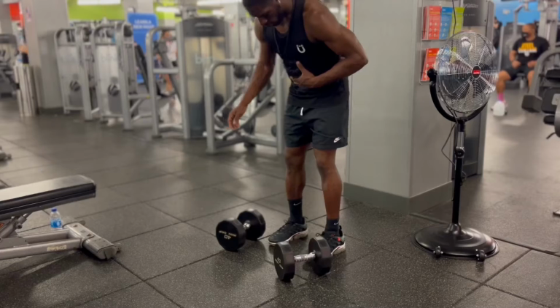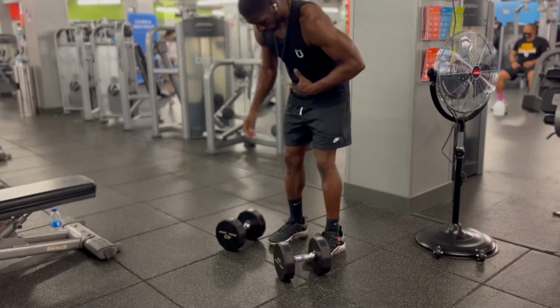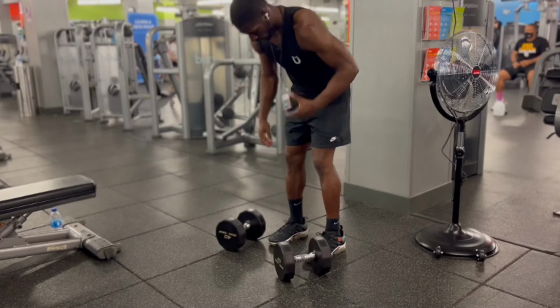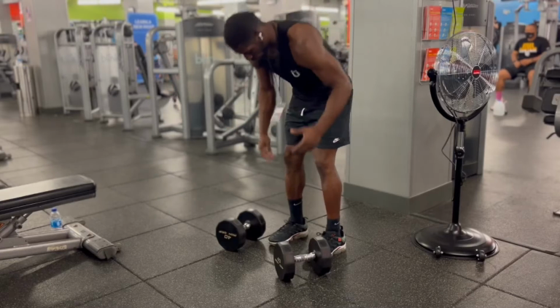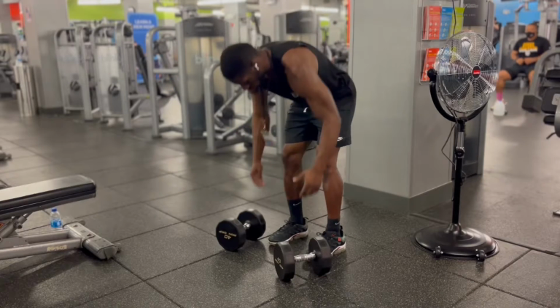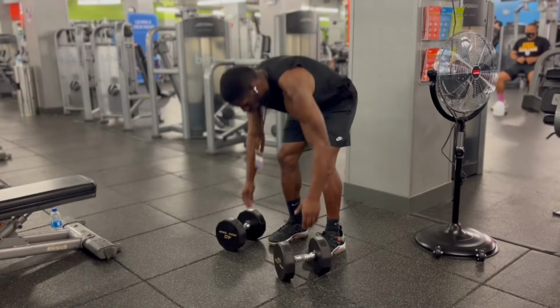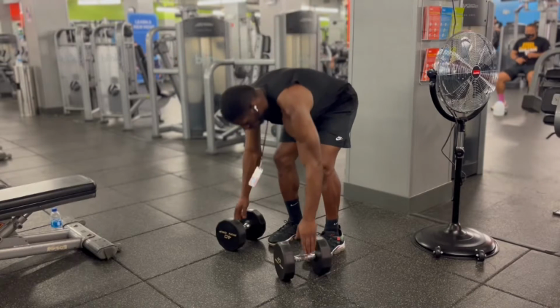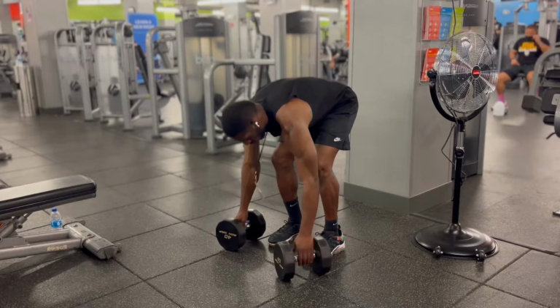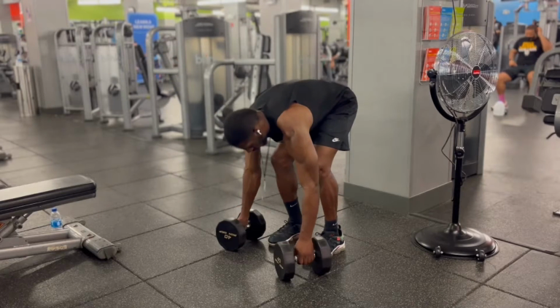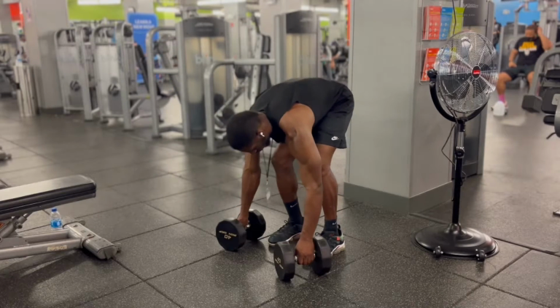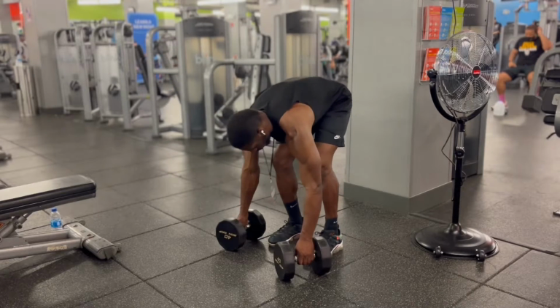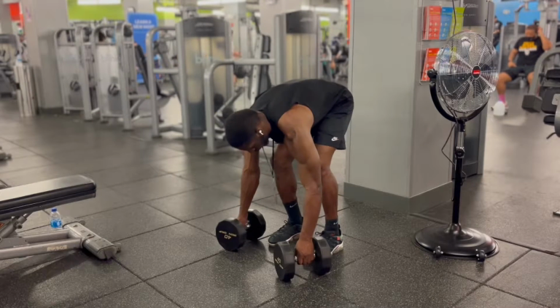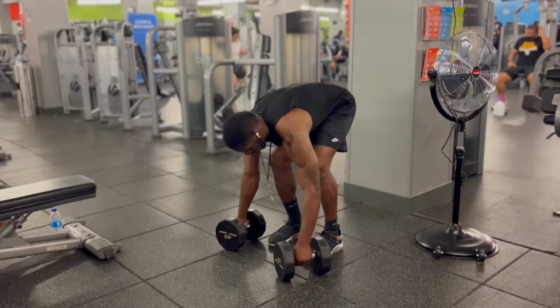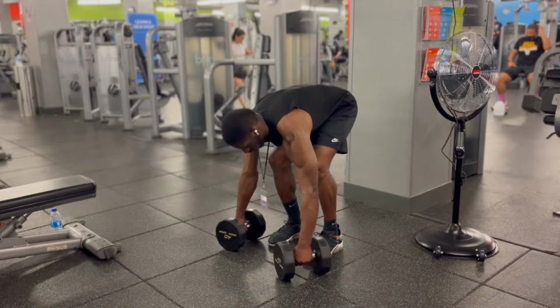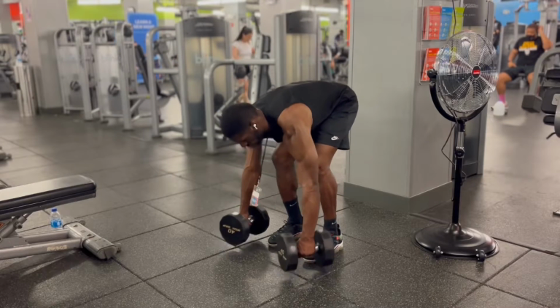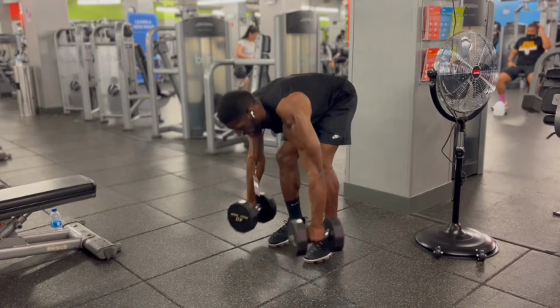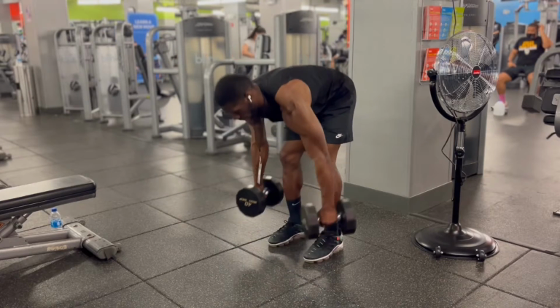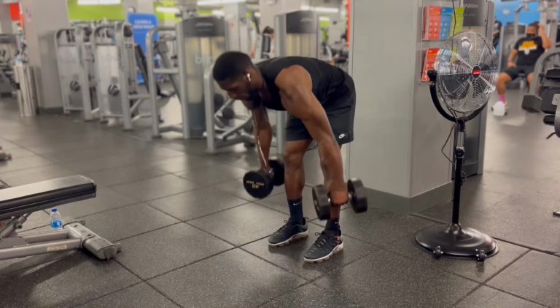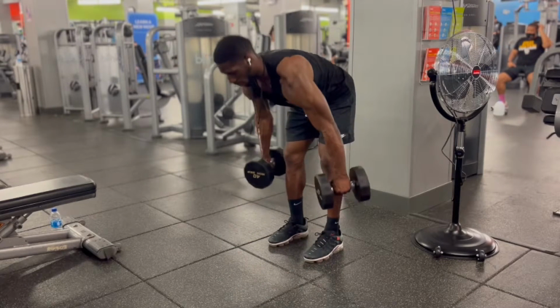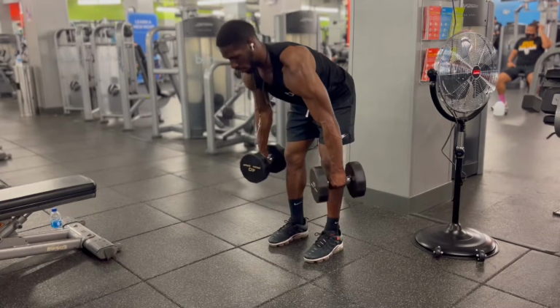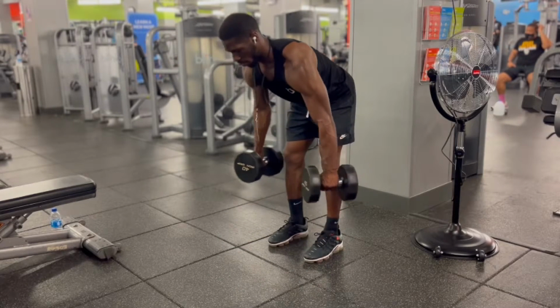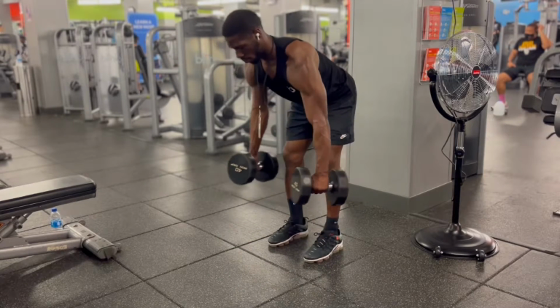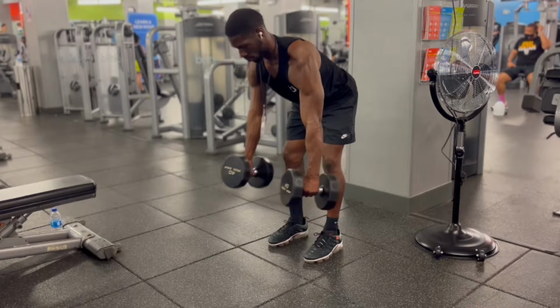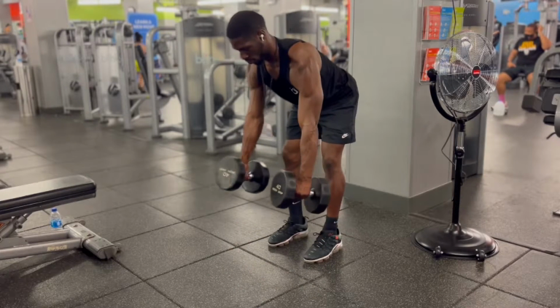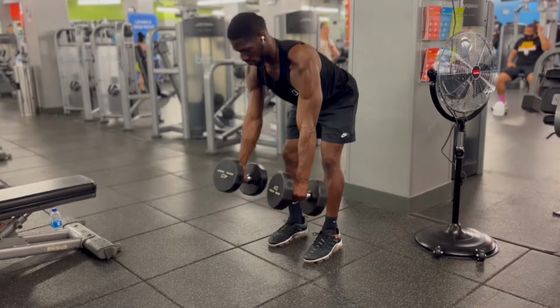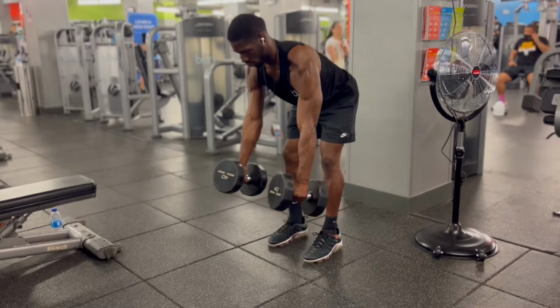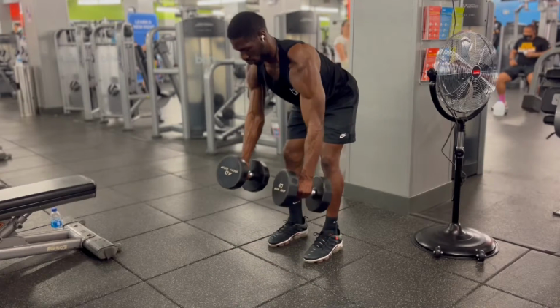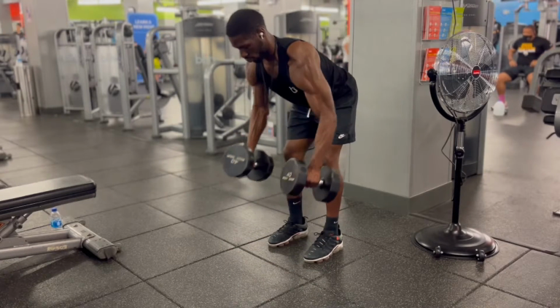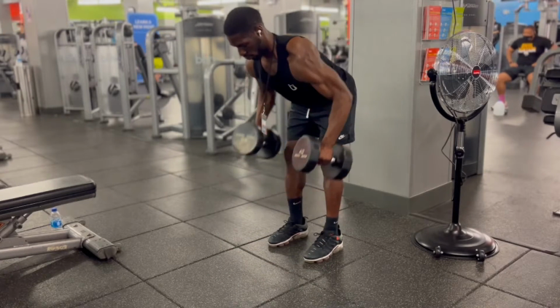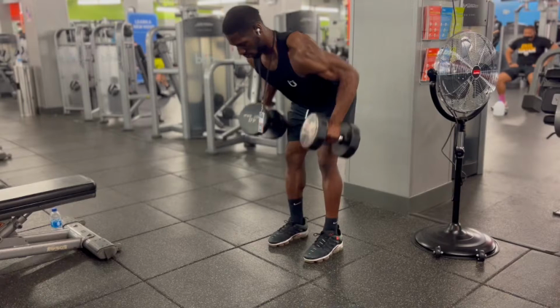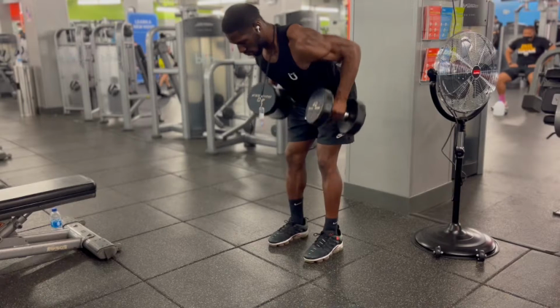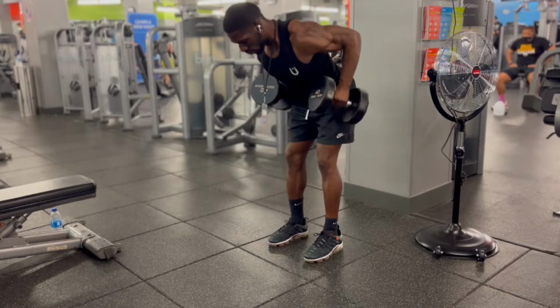It's the brother man and we buff. This is how you do bent over dumbbell rows.